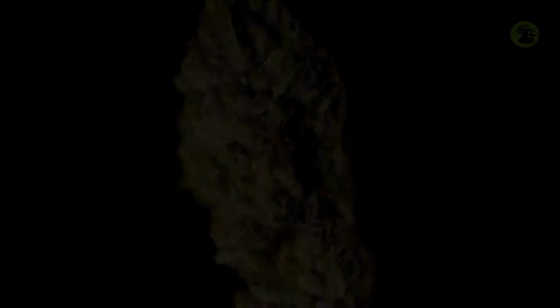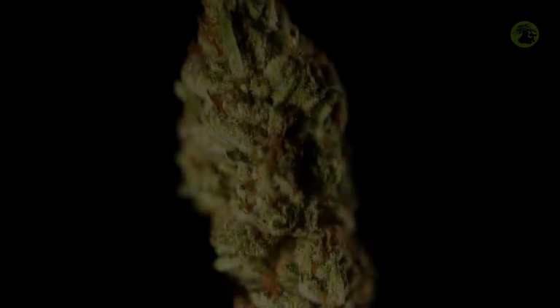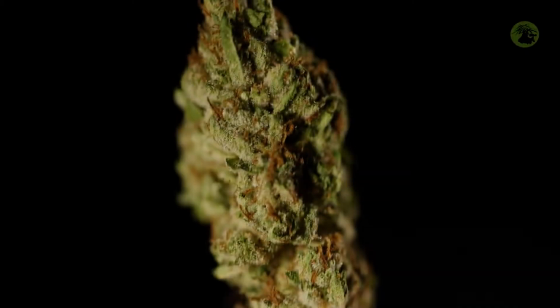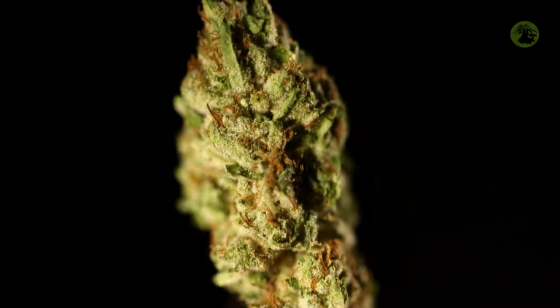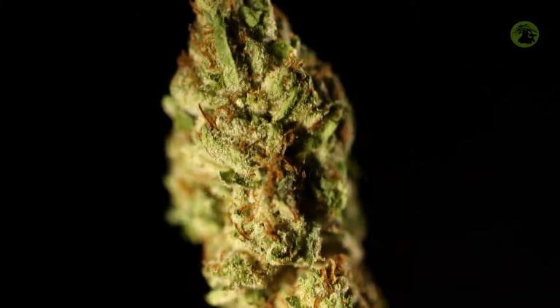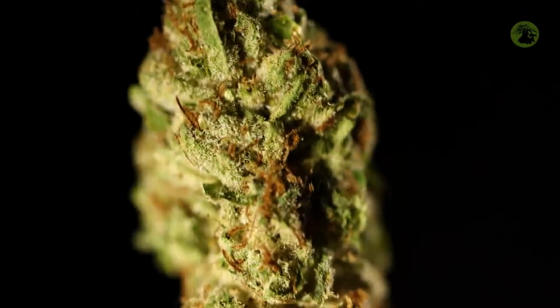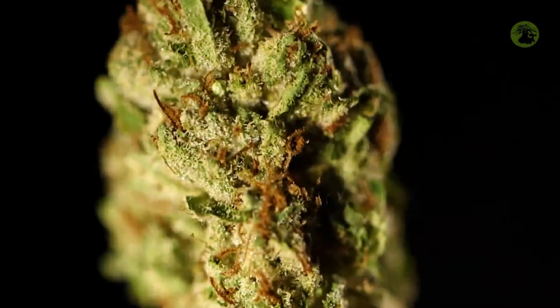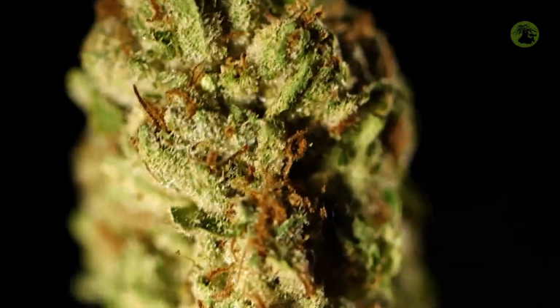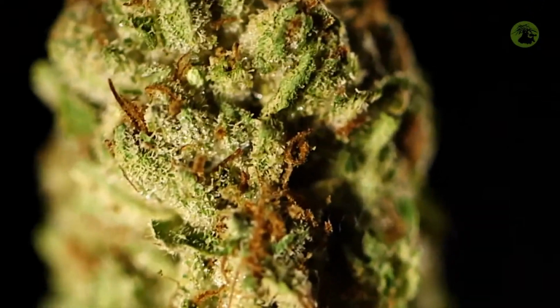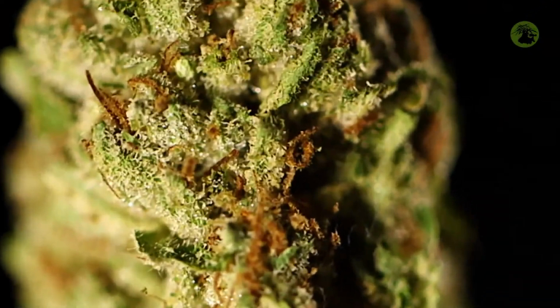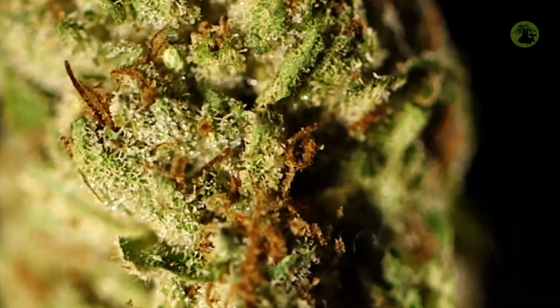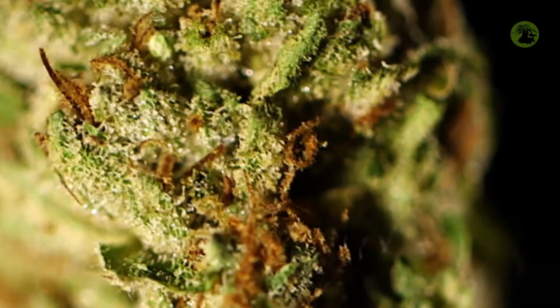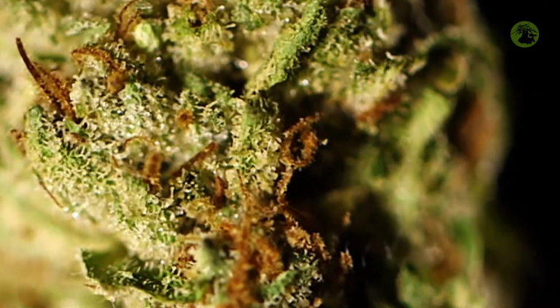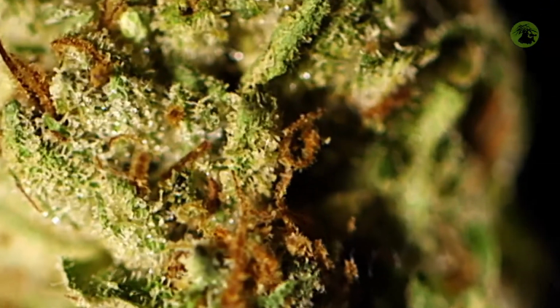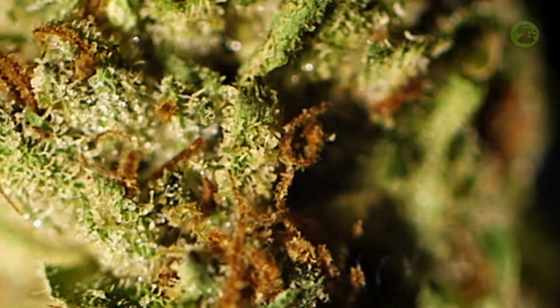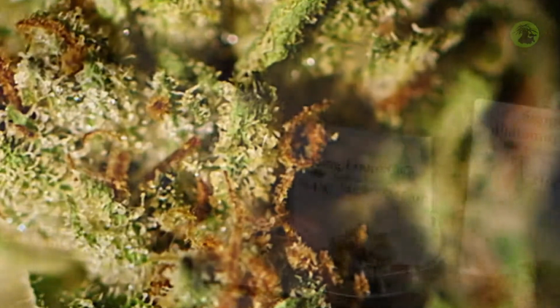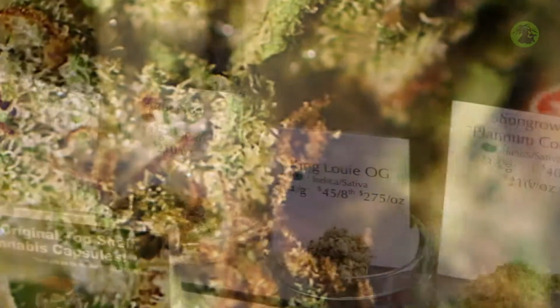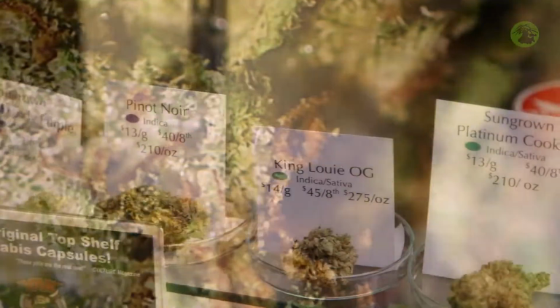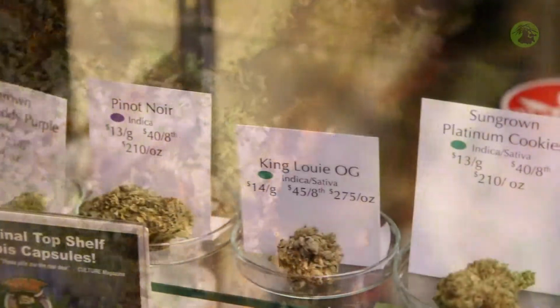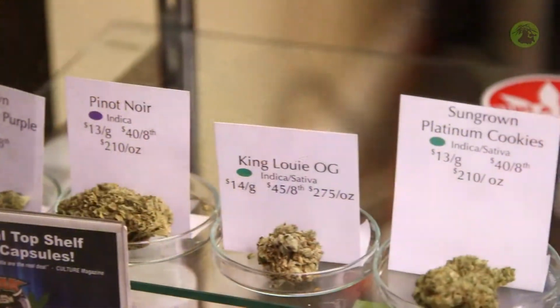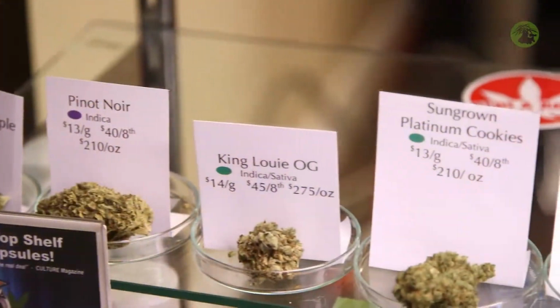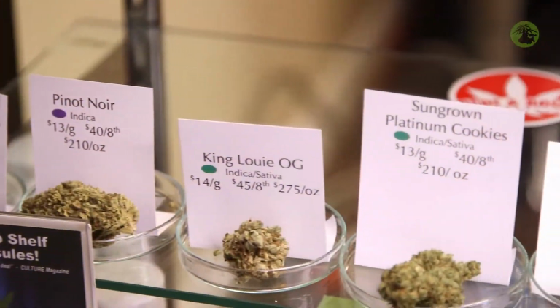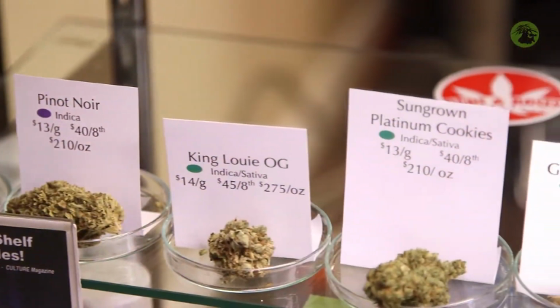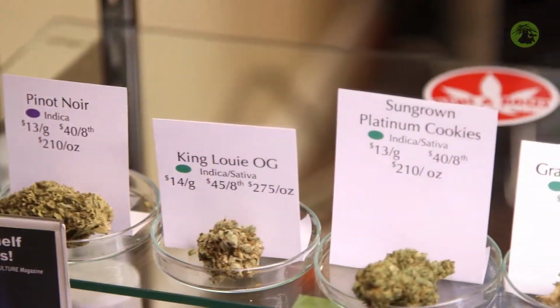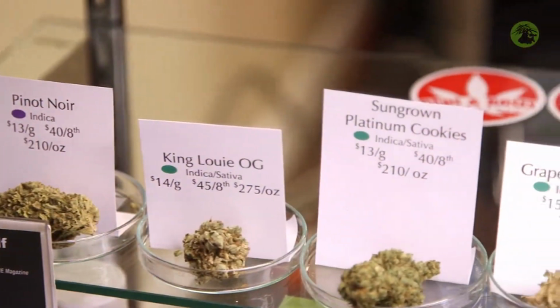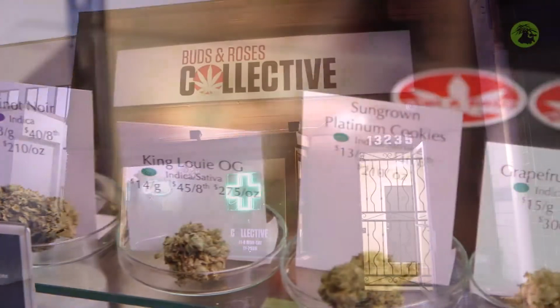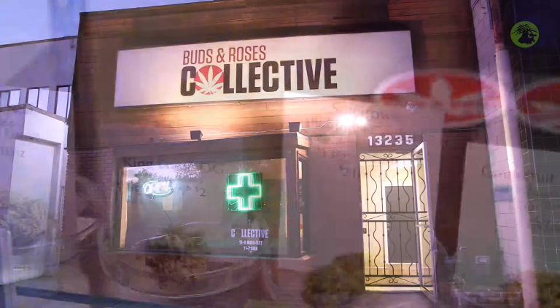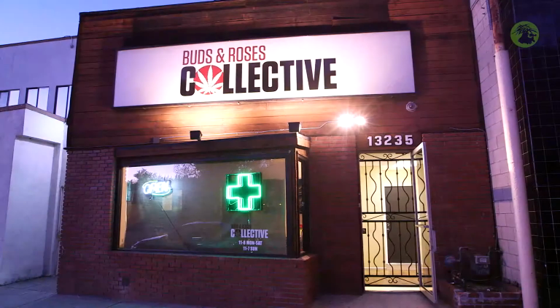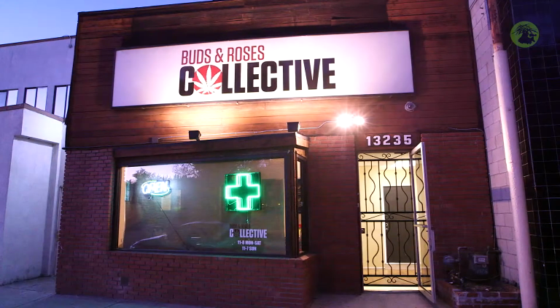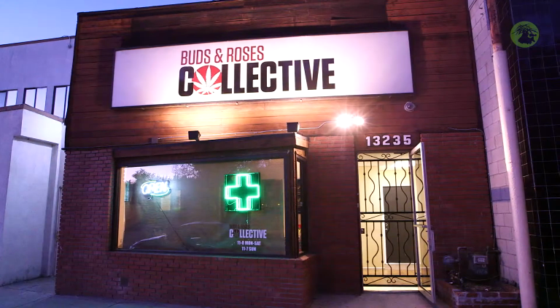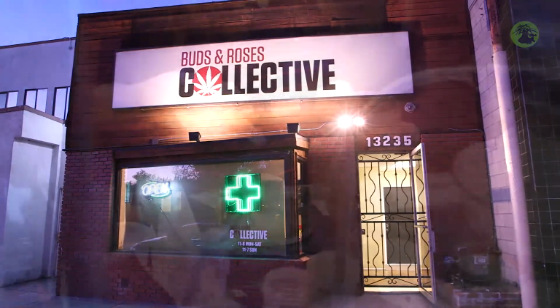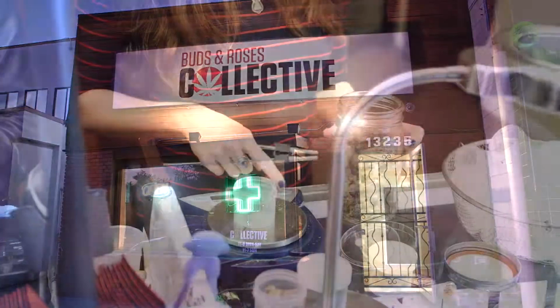Welcome to Bud Tending: Medical Marijuana Dispensary Management and Strain Identification.